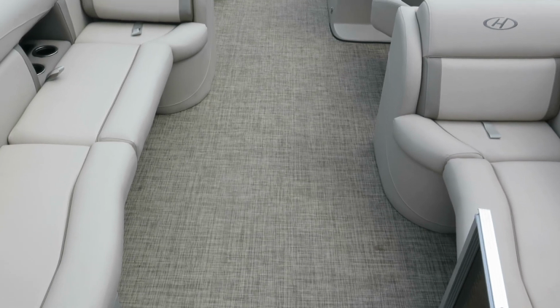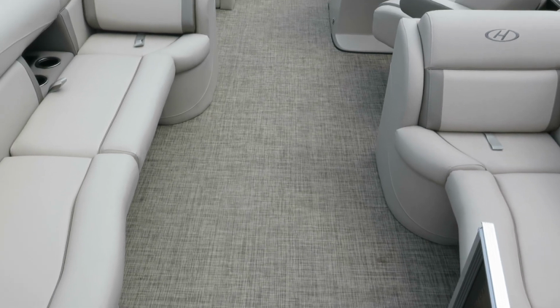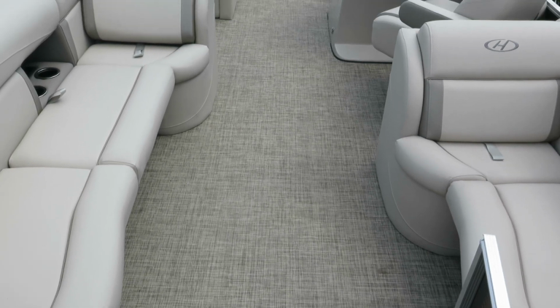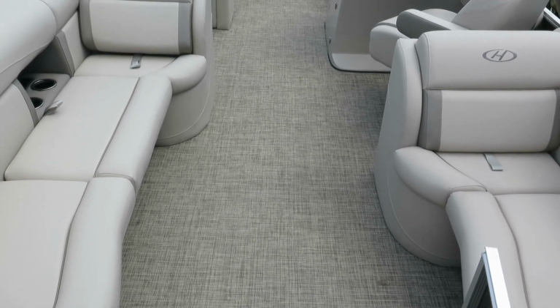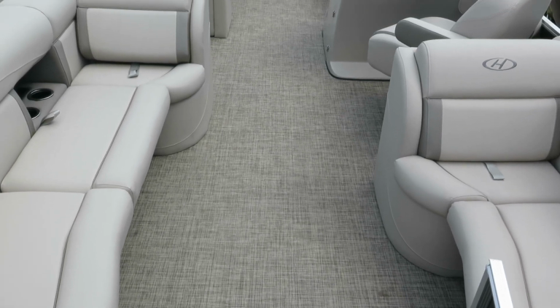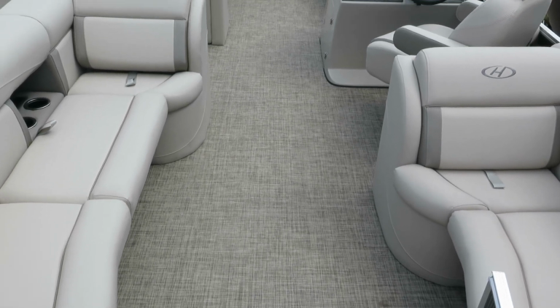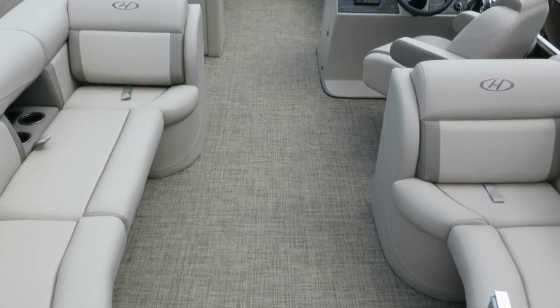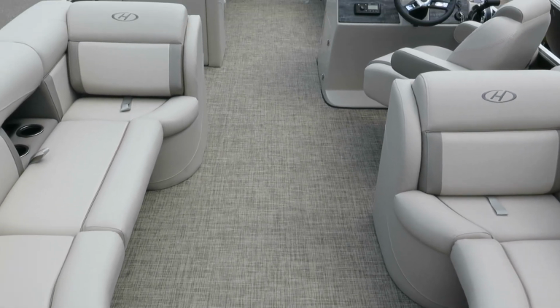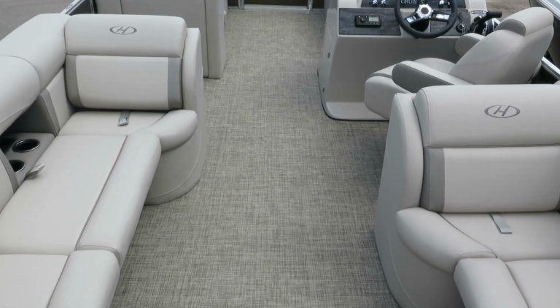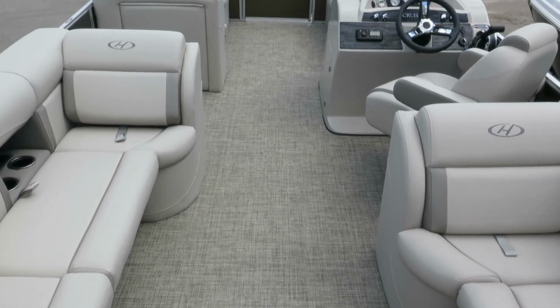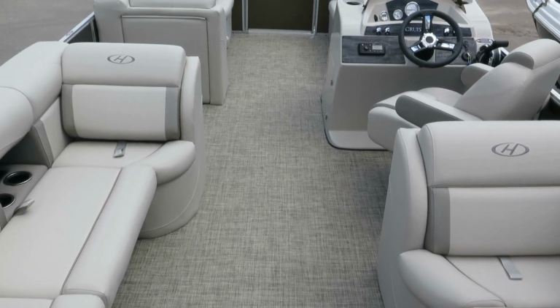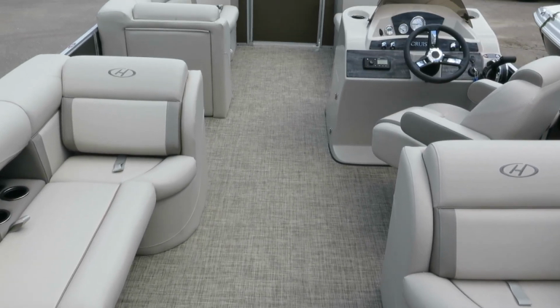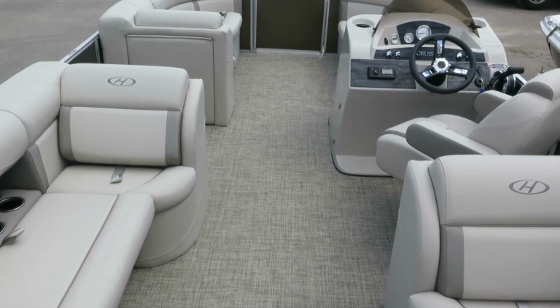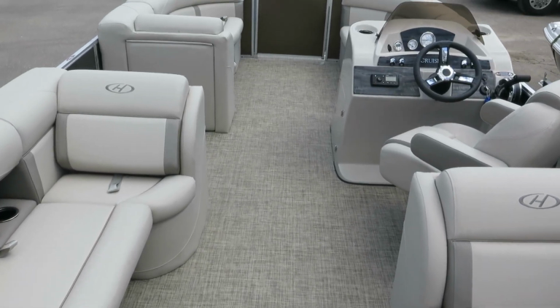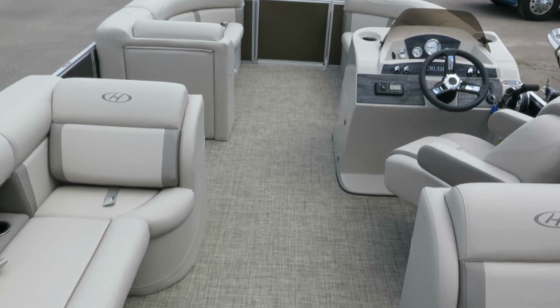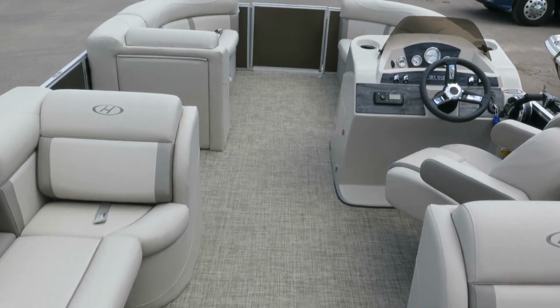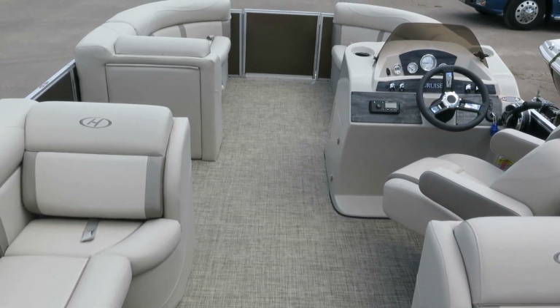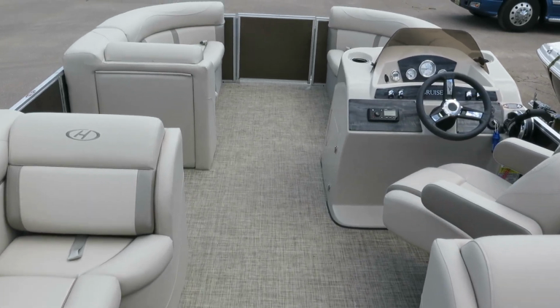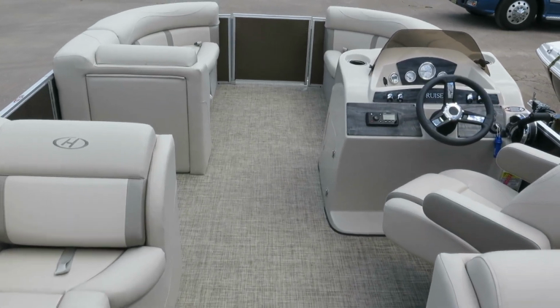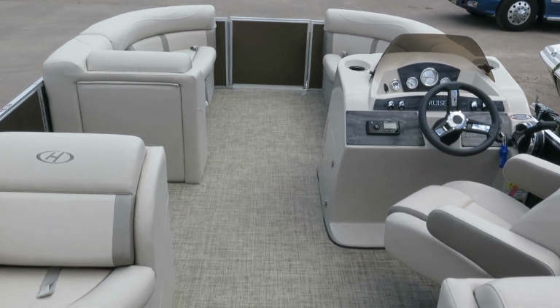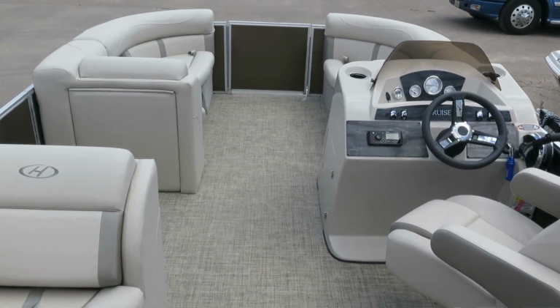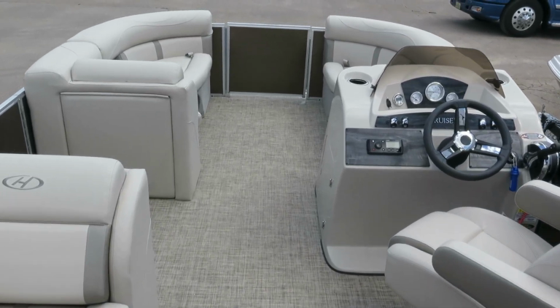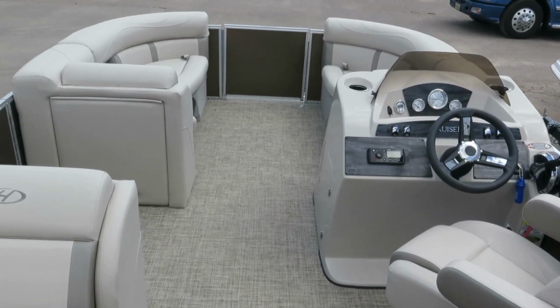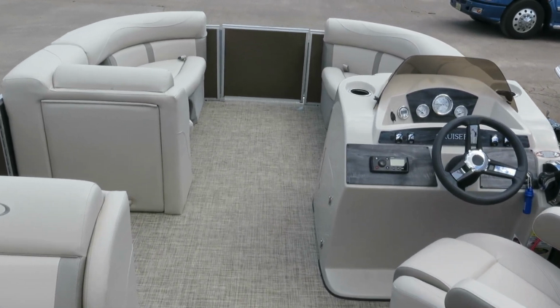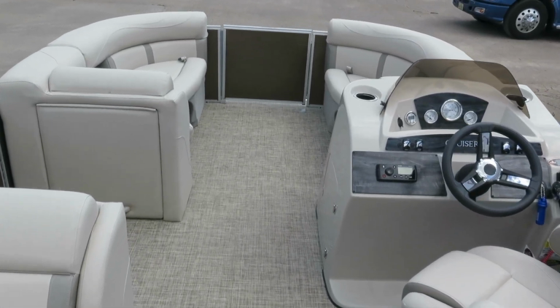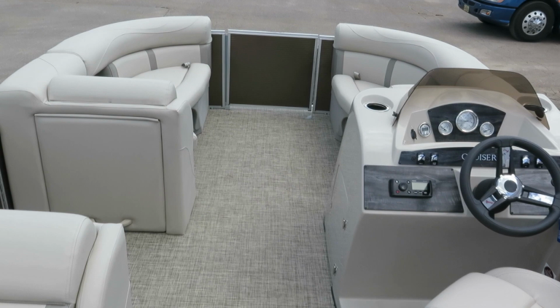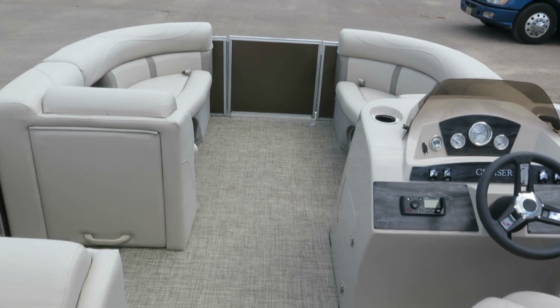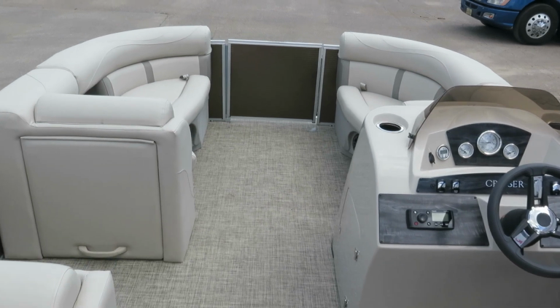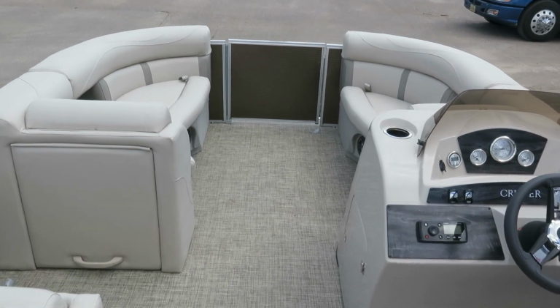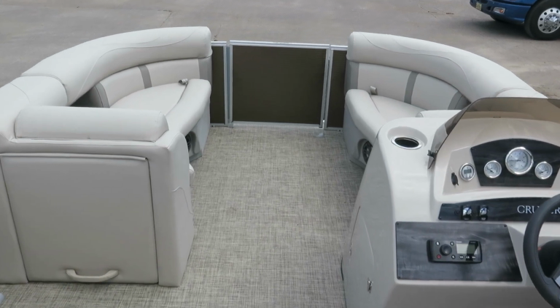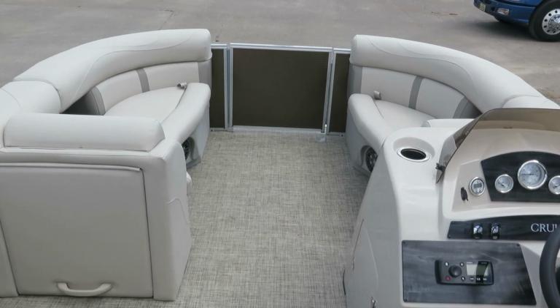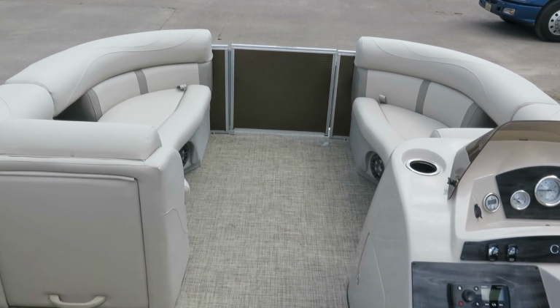Hi, my name is Dan Pergett, sales consultant with MarineMax in Rogers, Minnesota. Today we're looking at a 210 Cruiser offered by Harris.